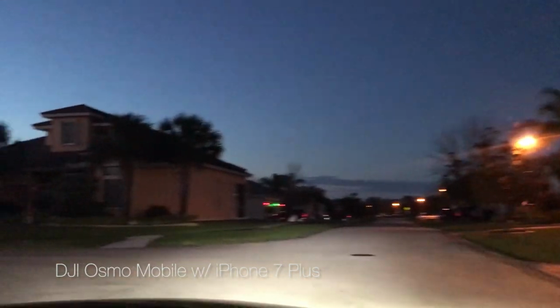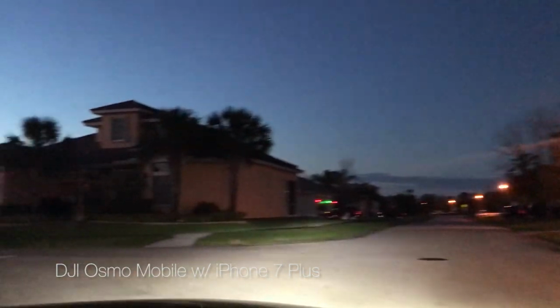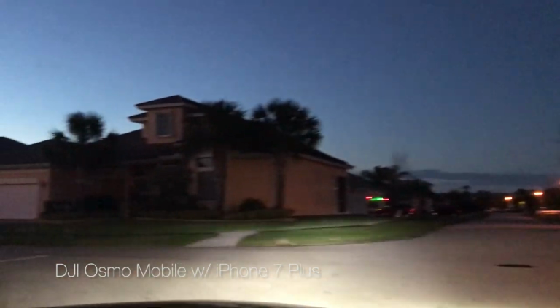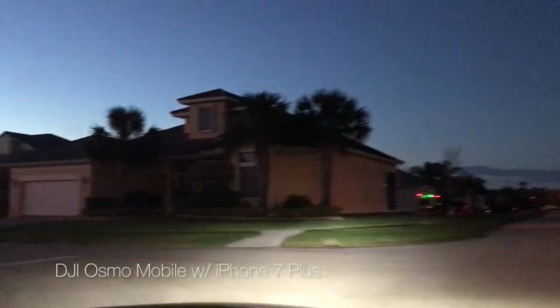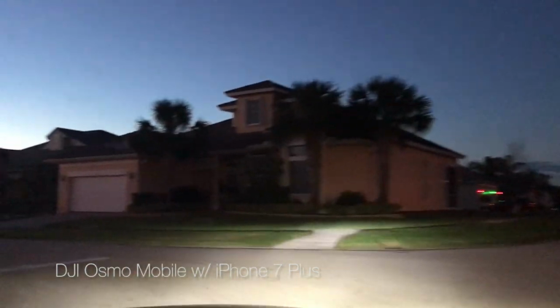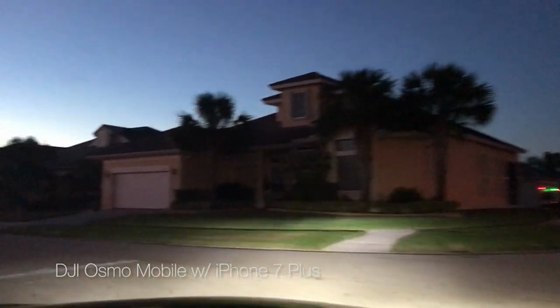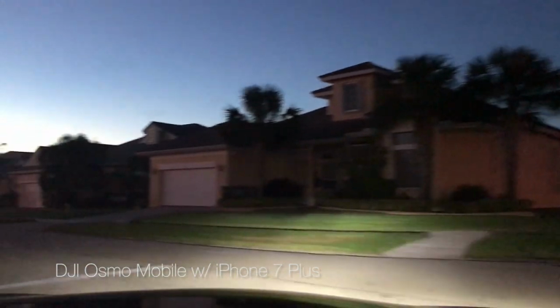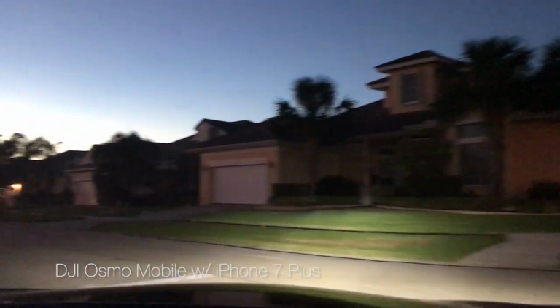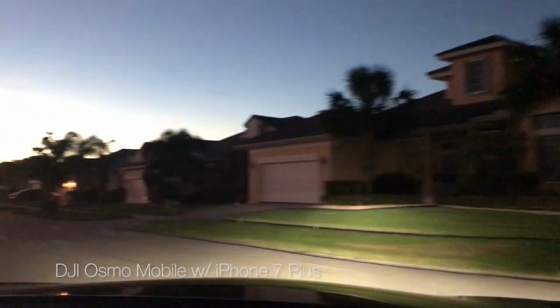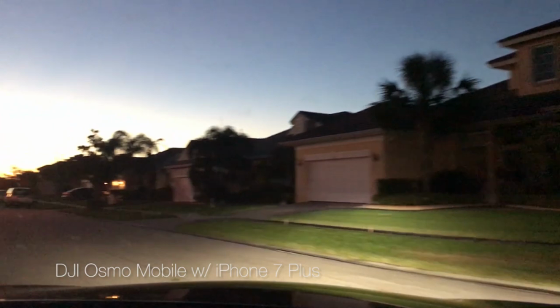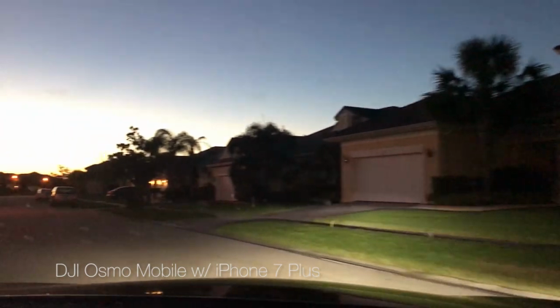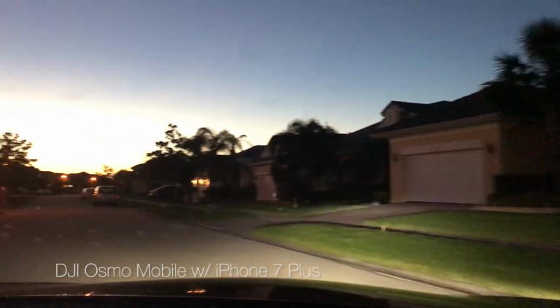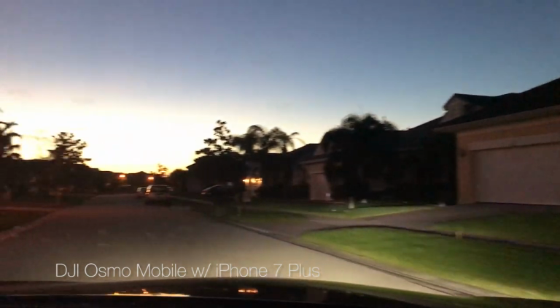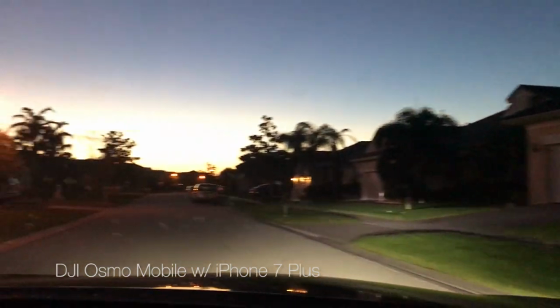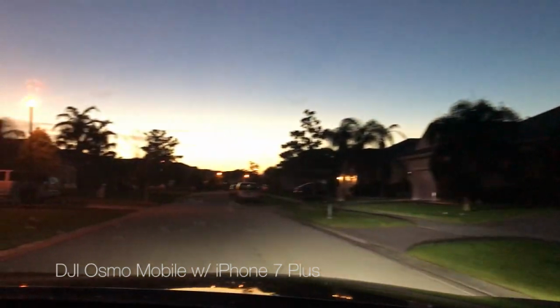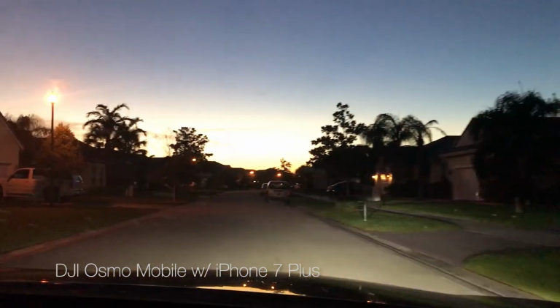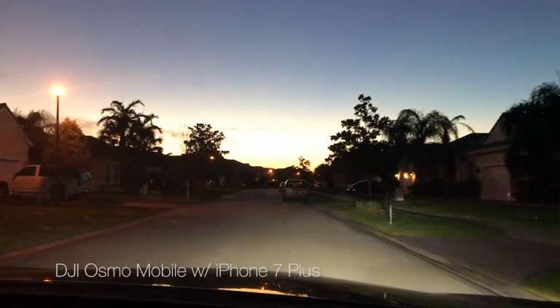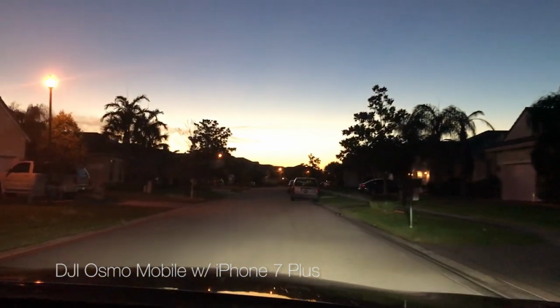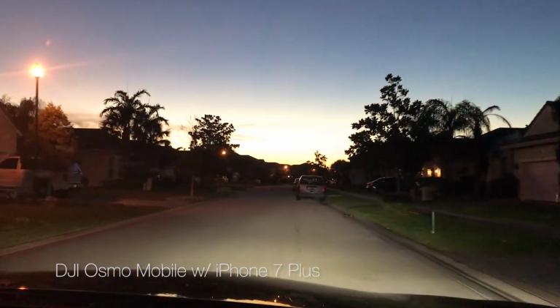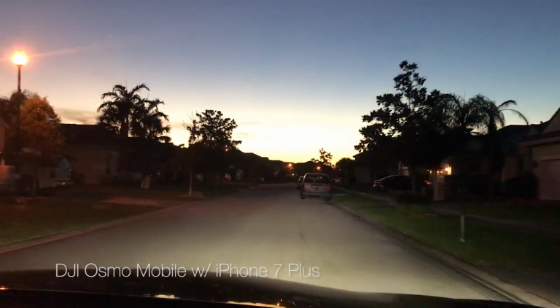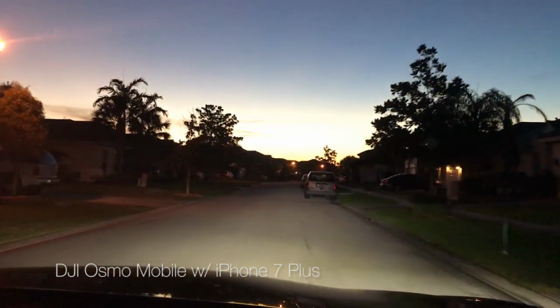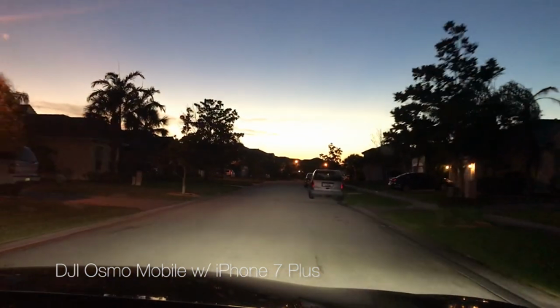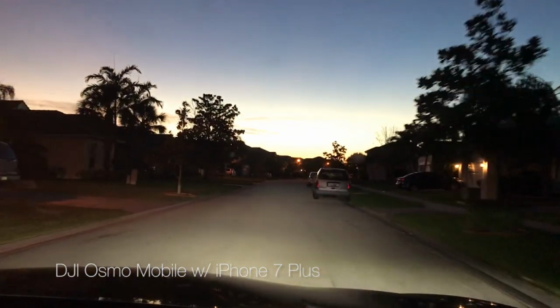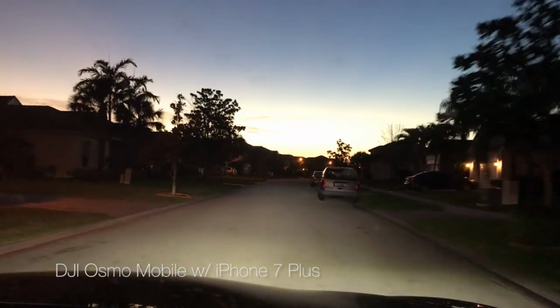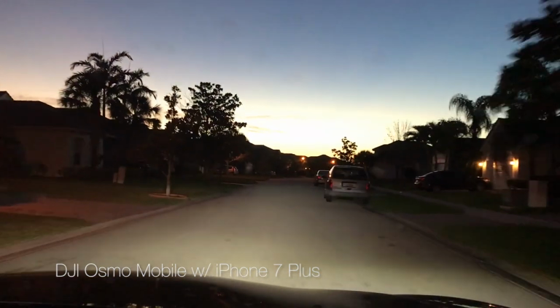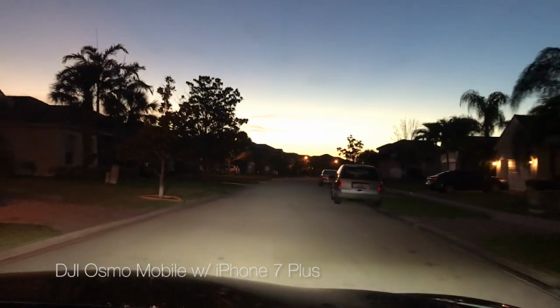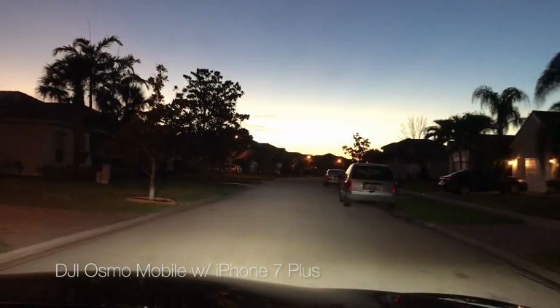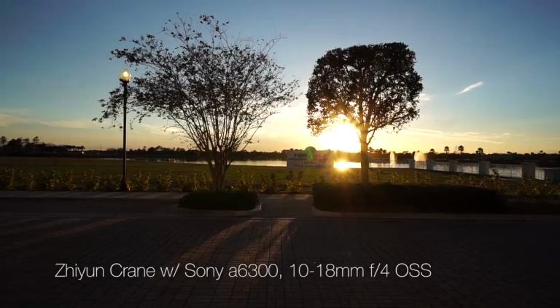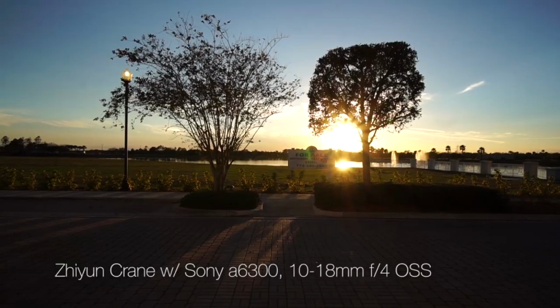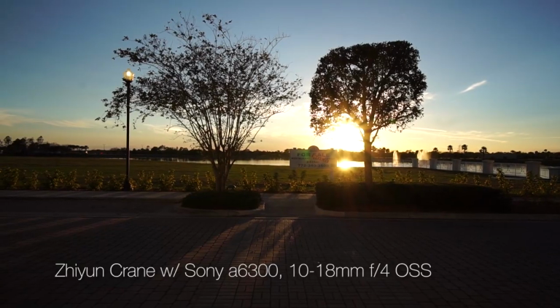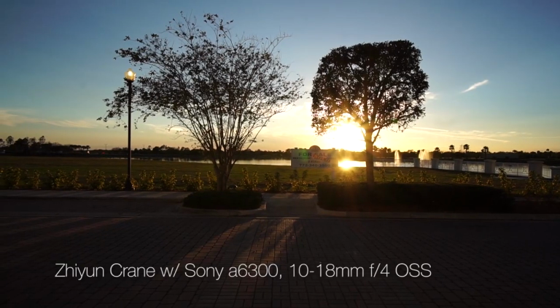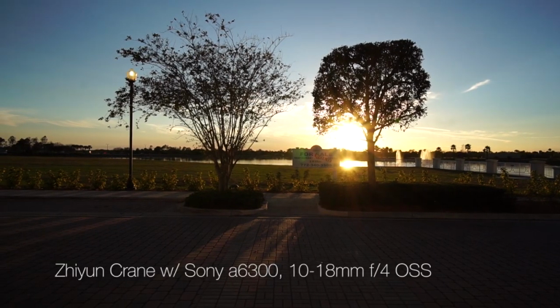Here is one final low-light test — driving home with the iPhone again. It does respectably, but not as good as your DSLR.